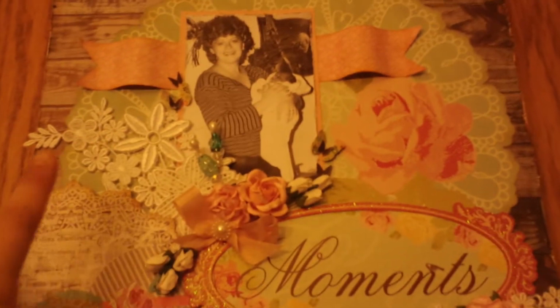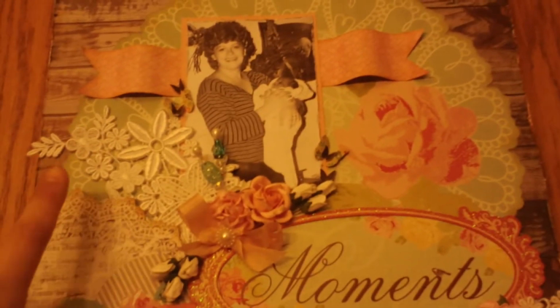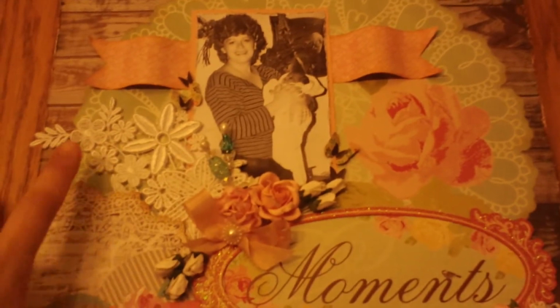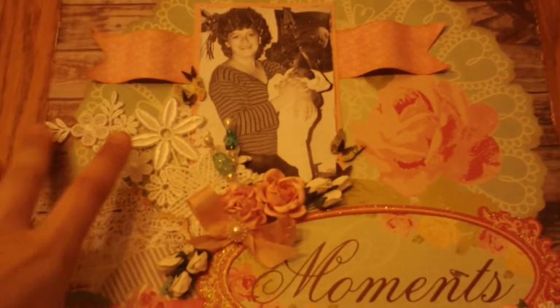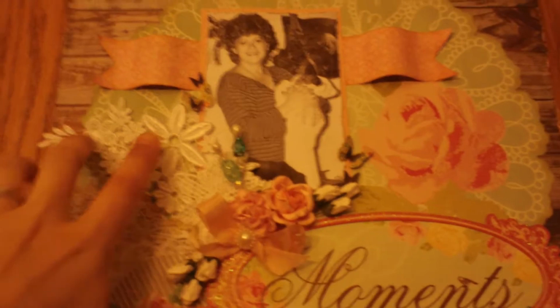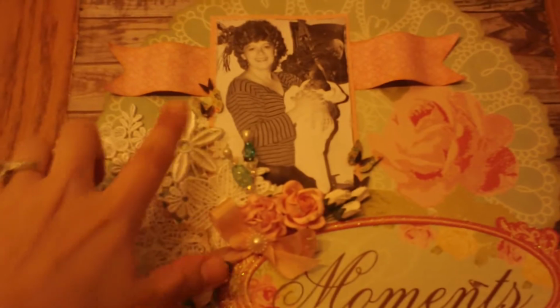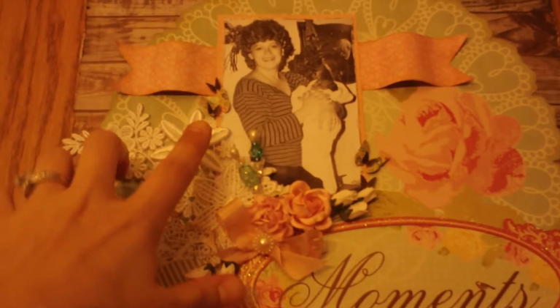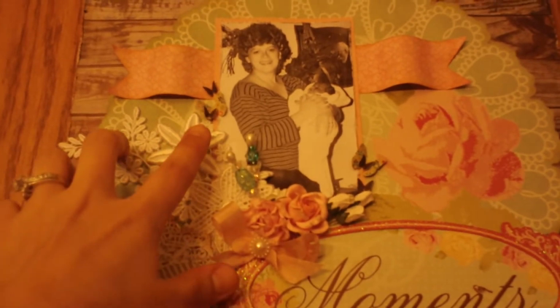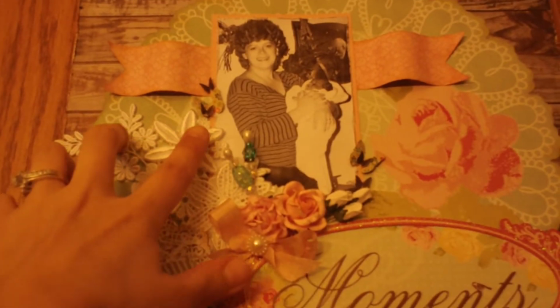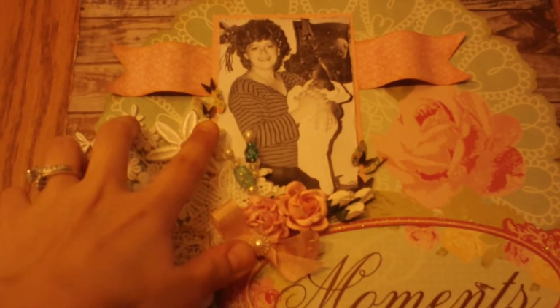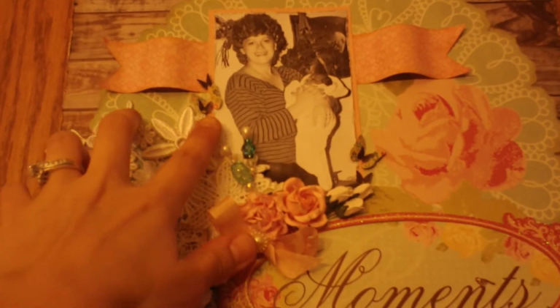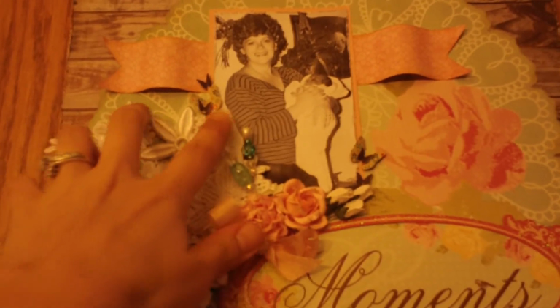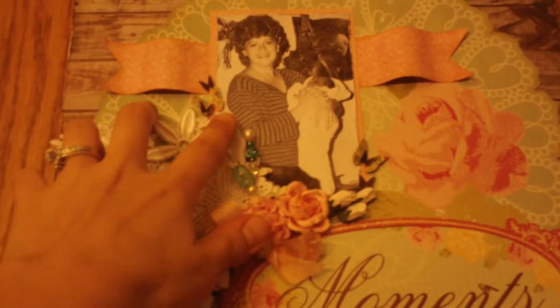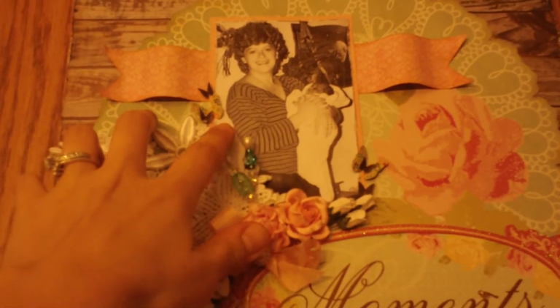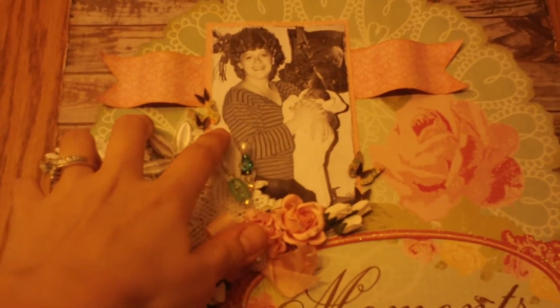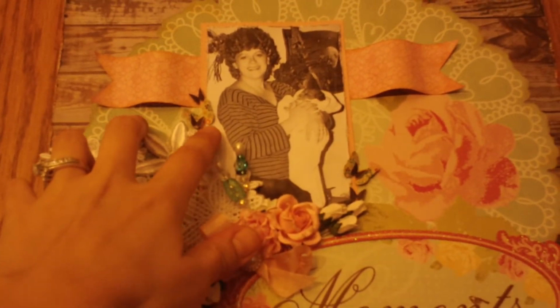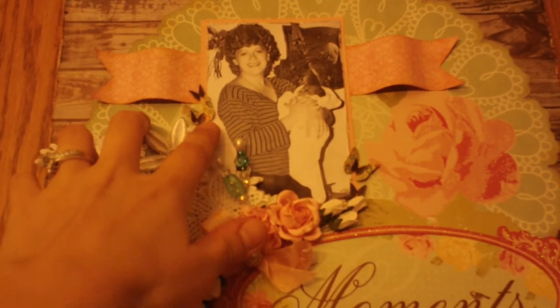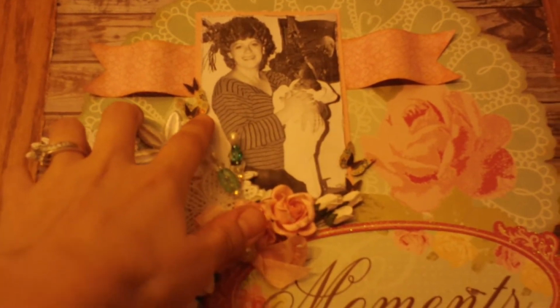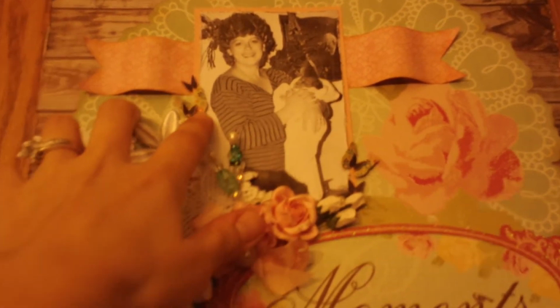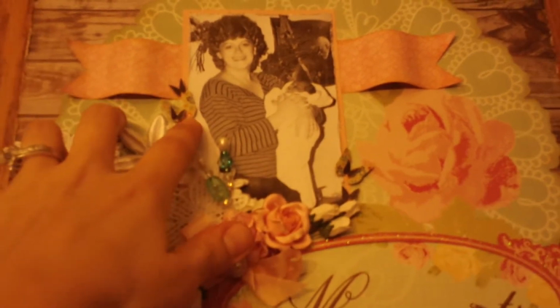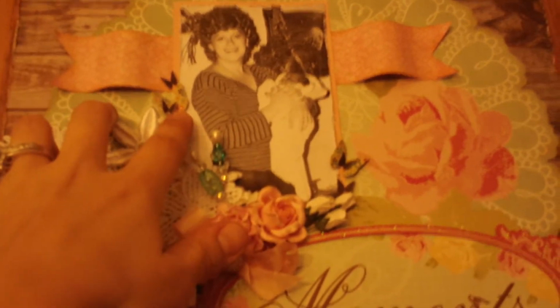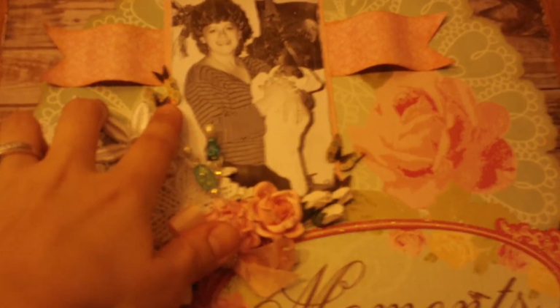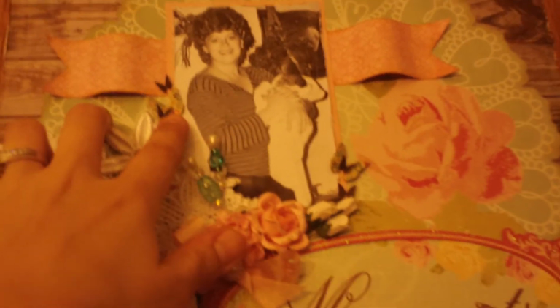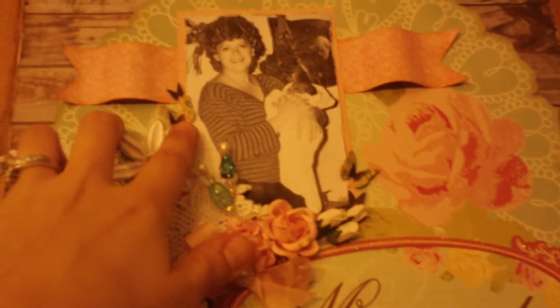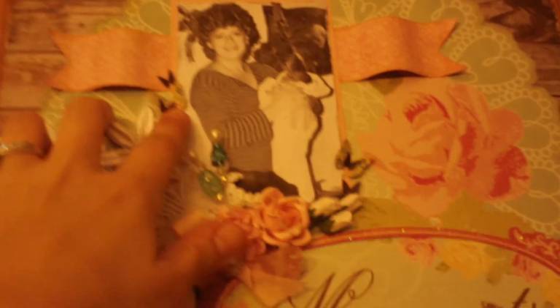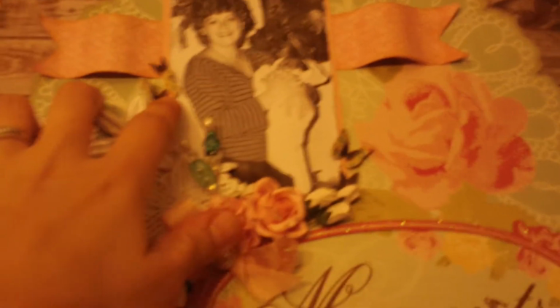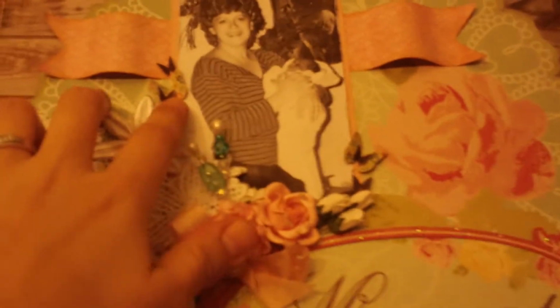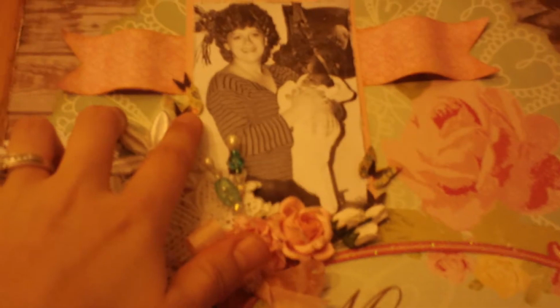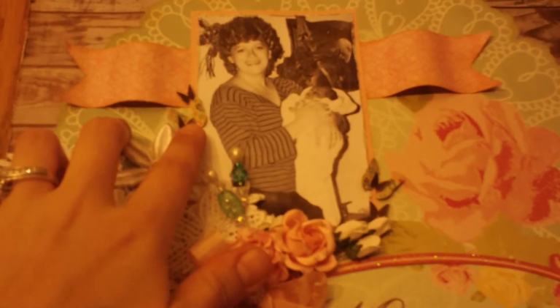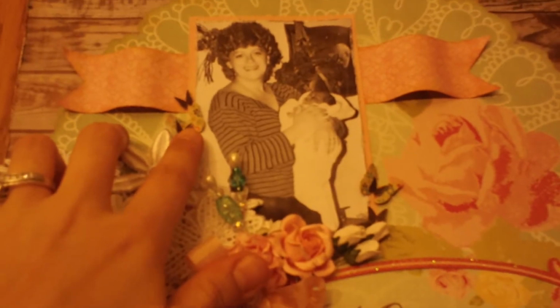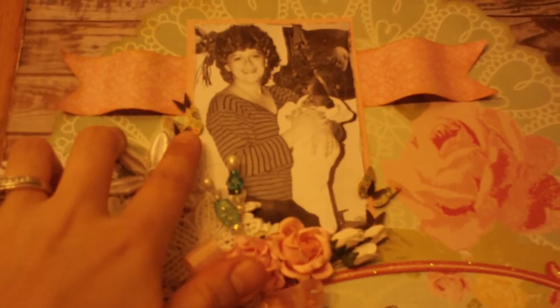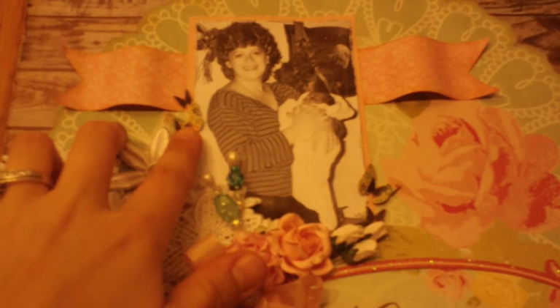I just backed the picture with some pink paper. I also cut some butterflies out of the My Mind's Eye Gertie paper as well.